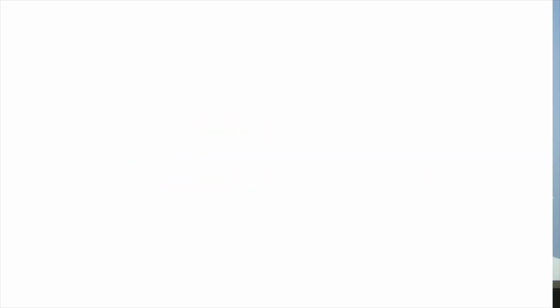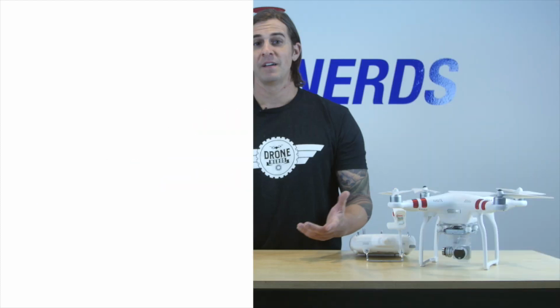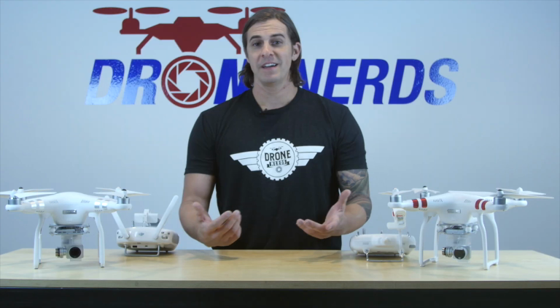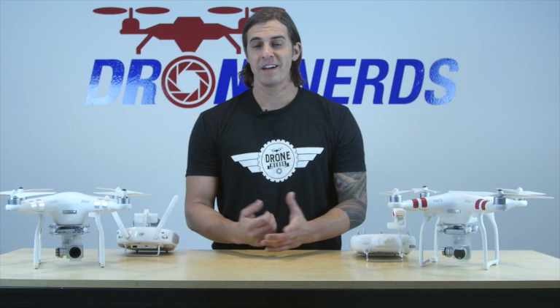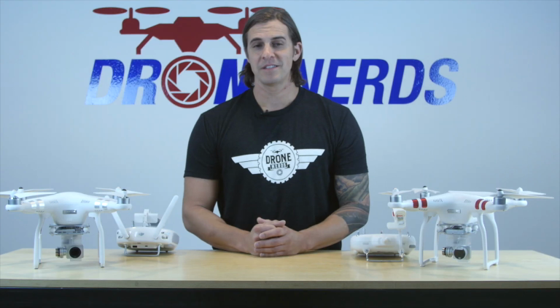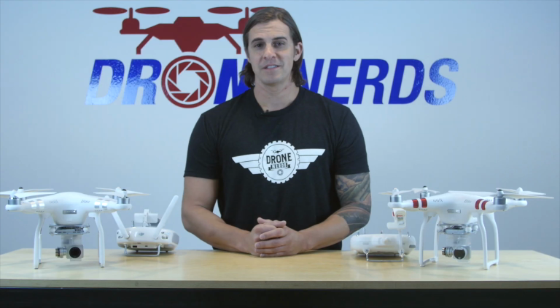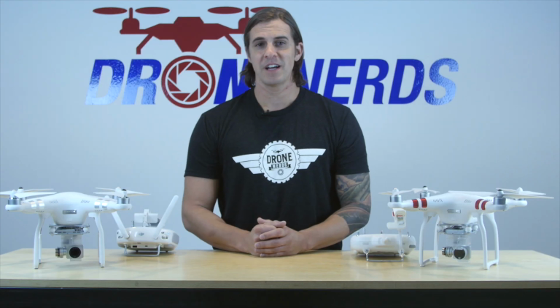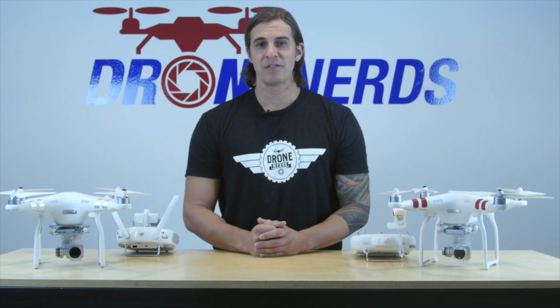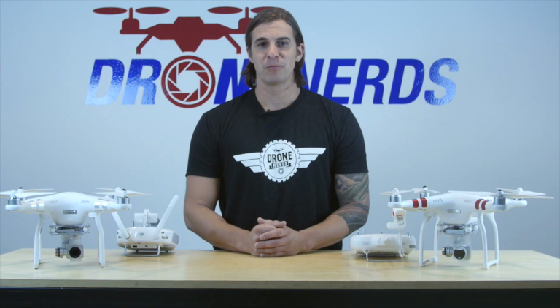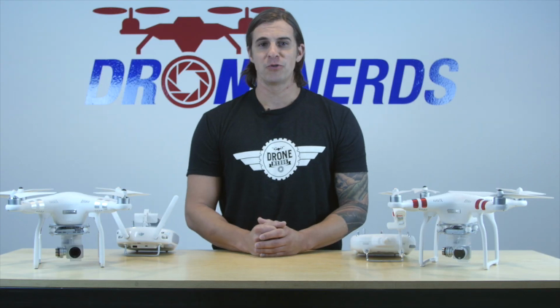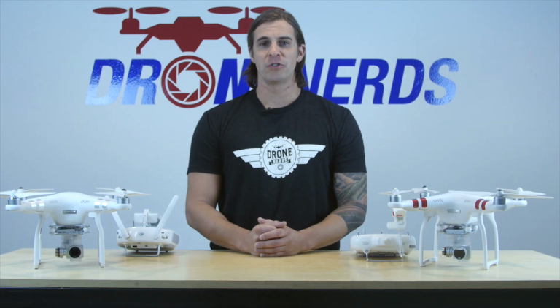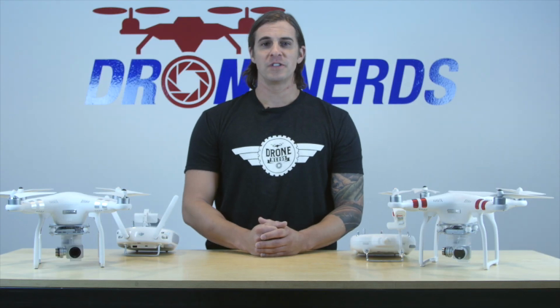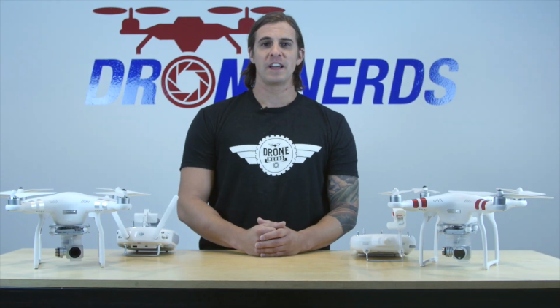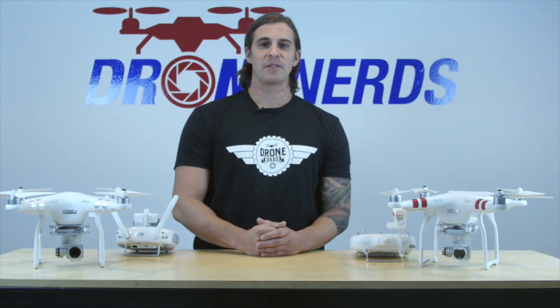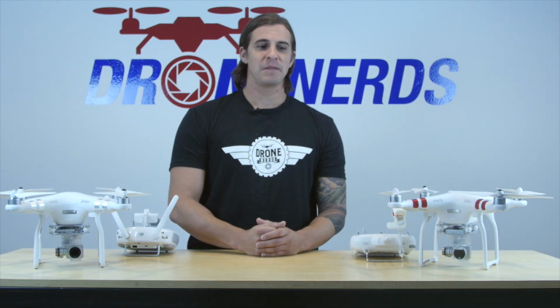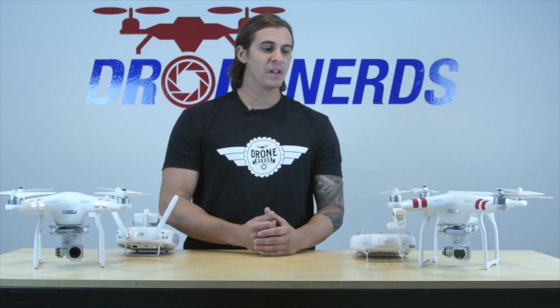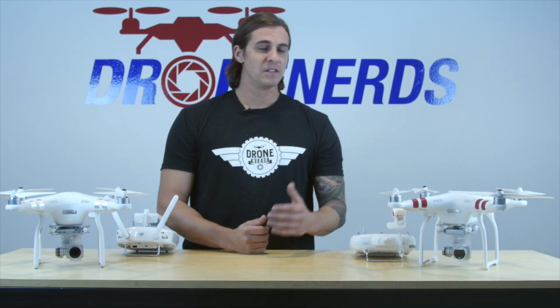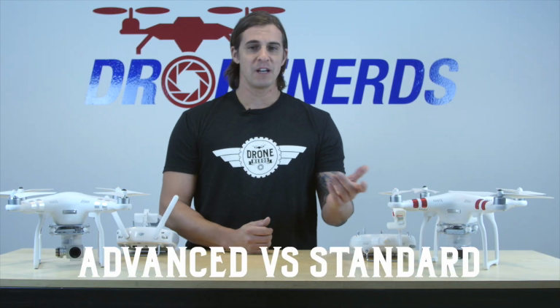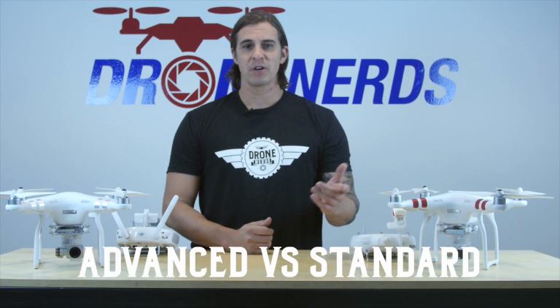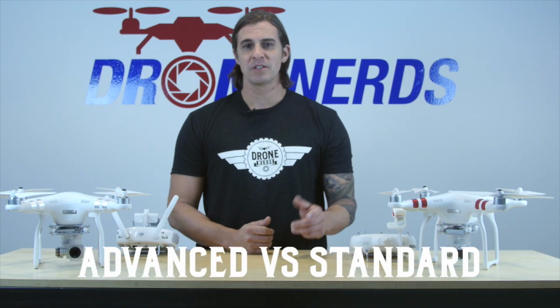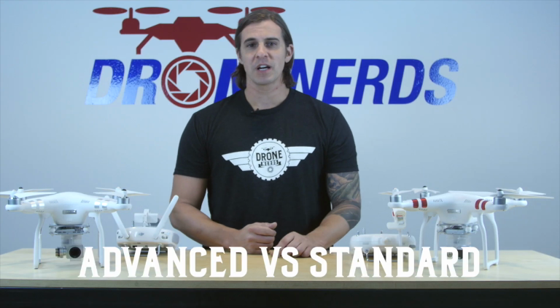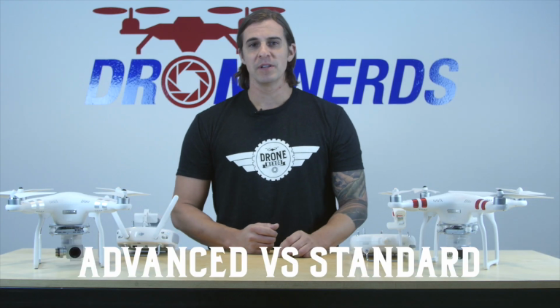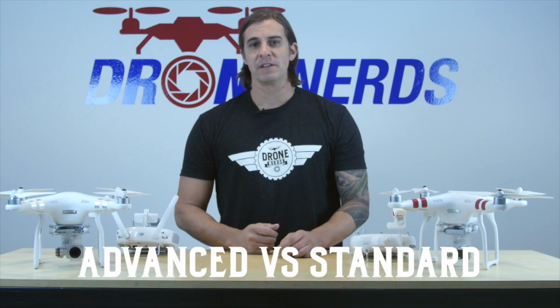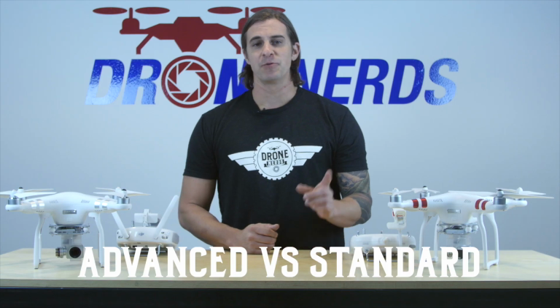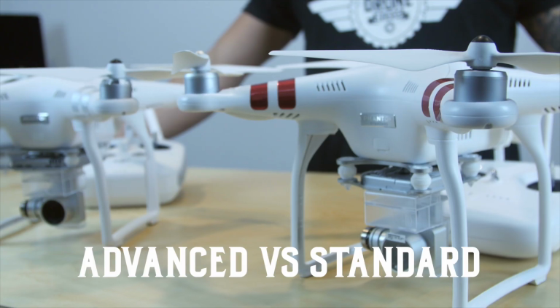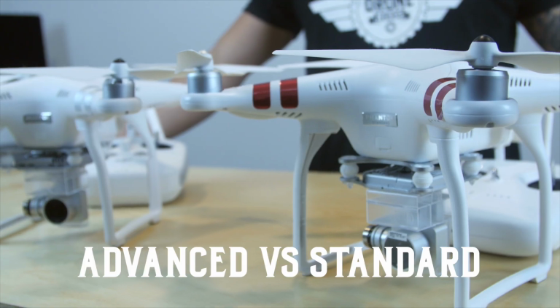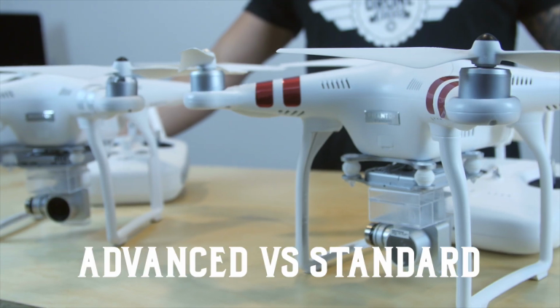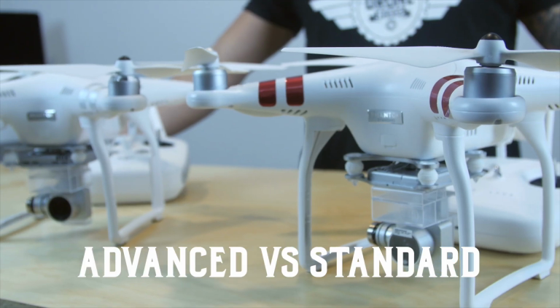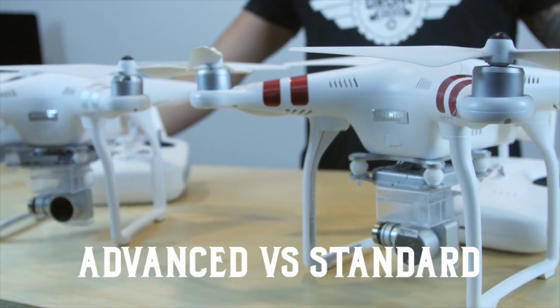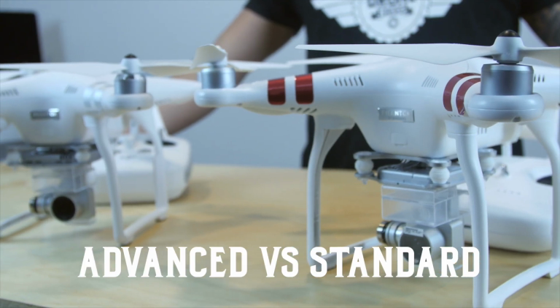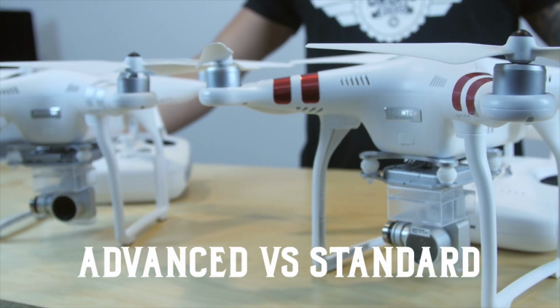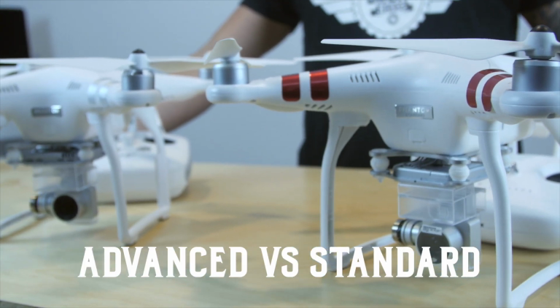Hey guys, Chad here from Drone Nerds Academy. Today we're going to talk about the difference between the standard and the advanced.